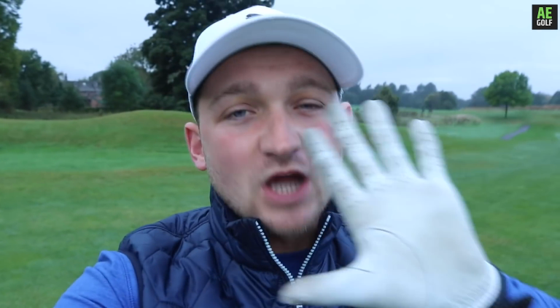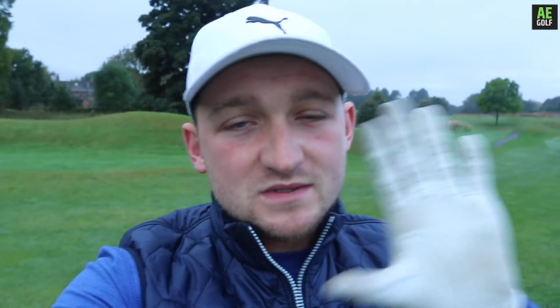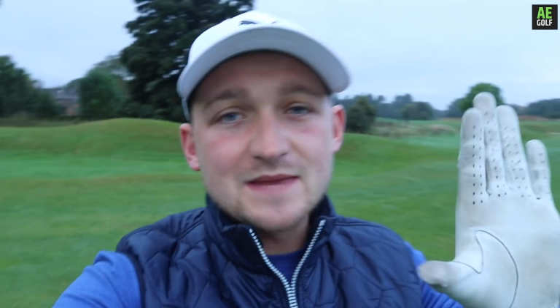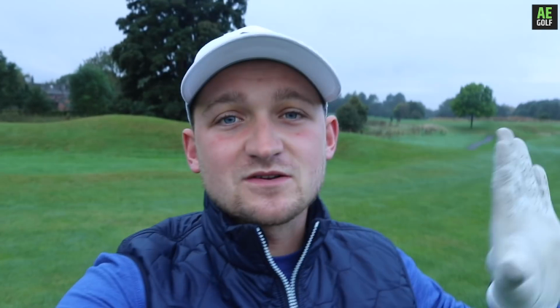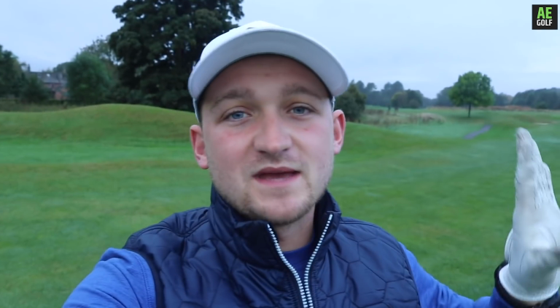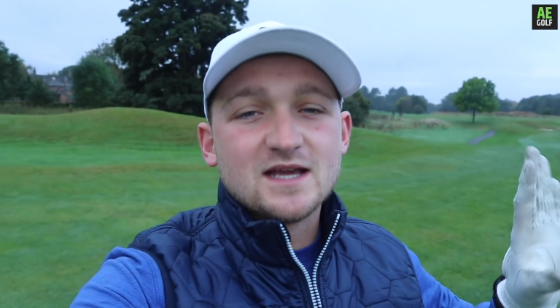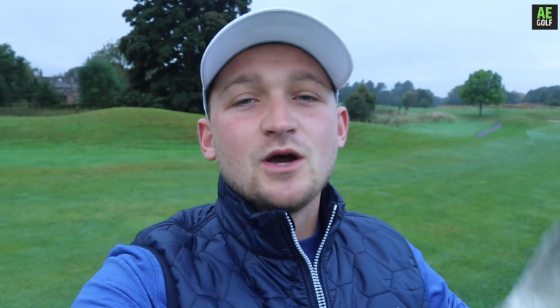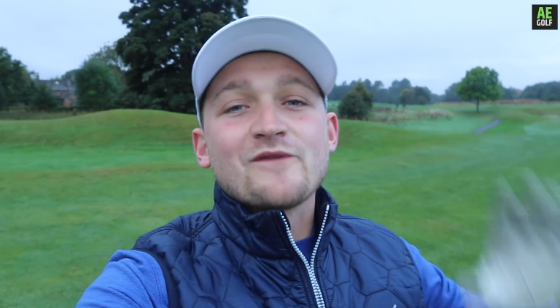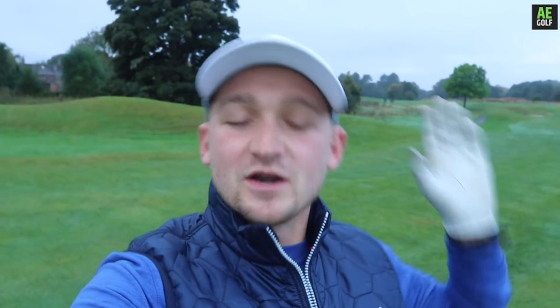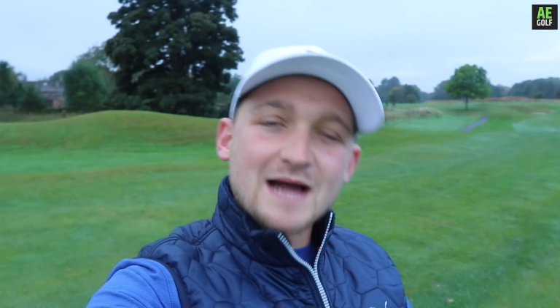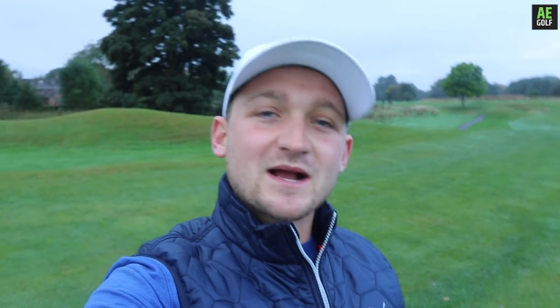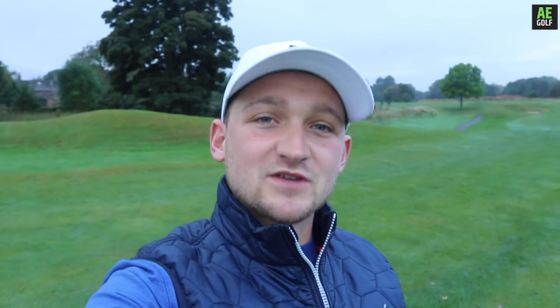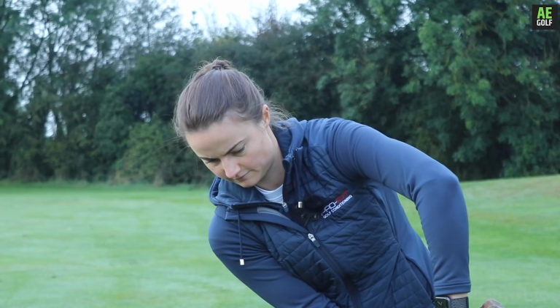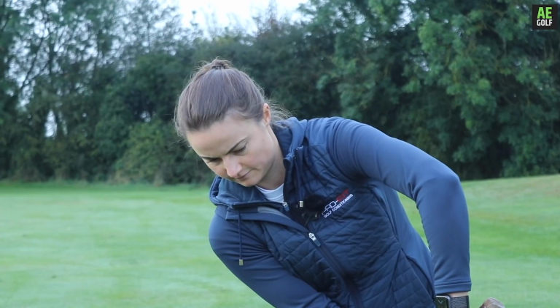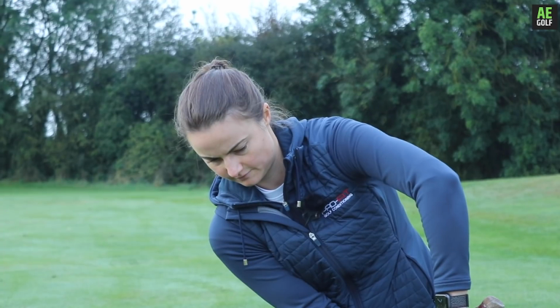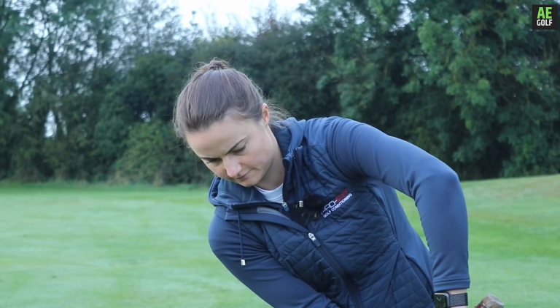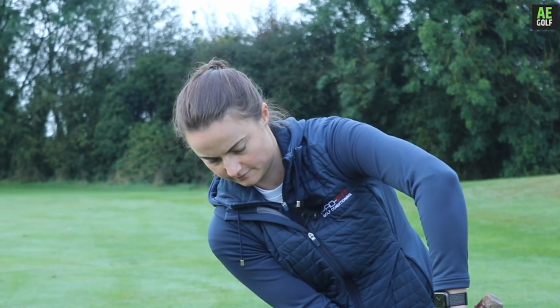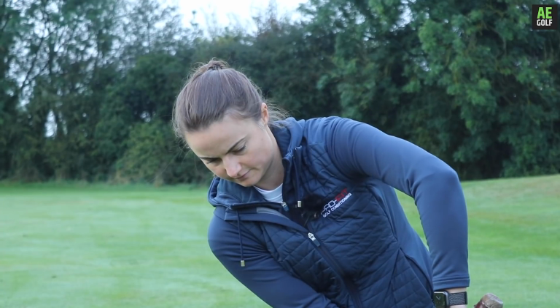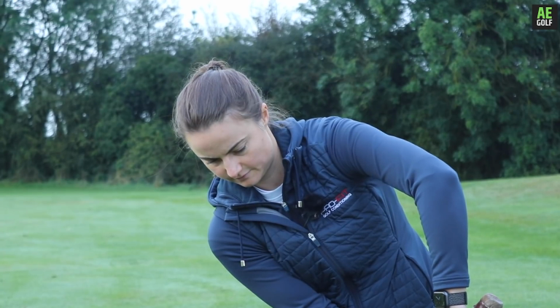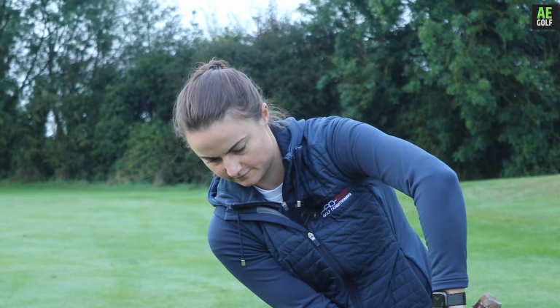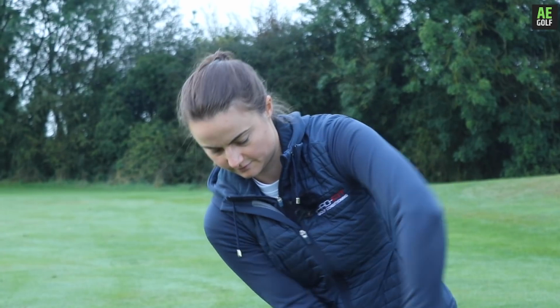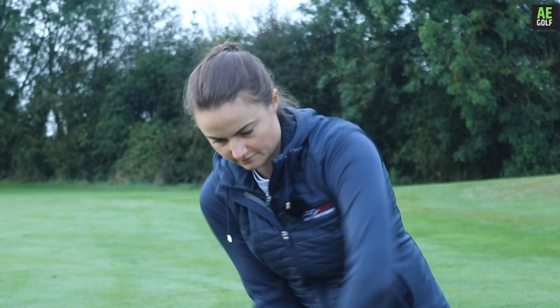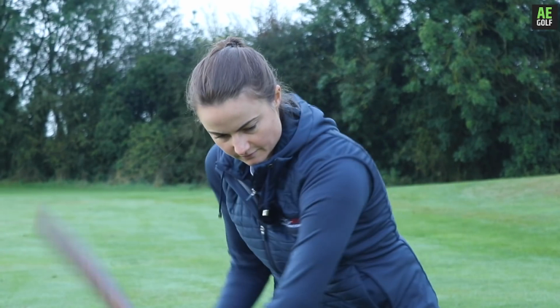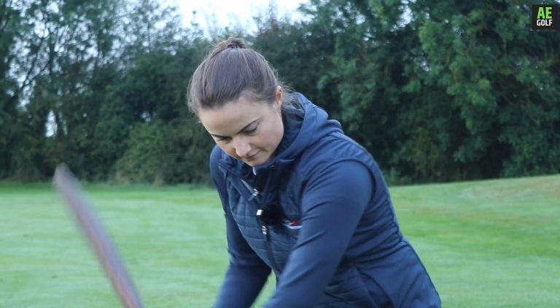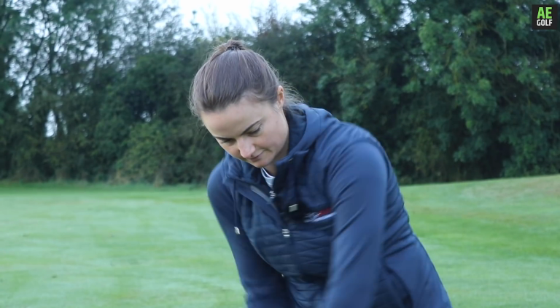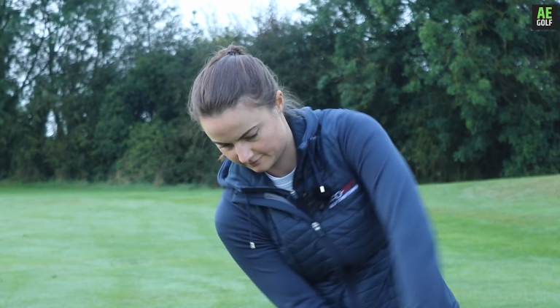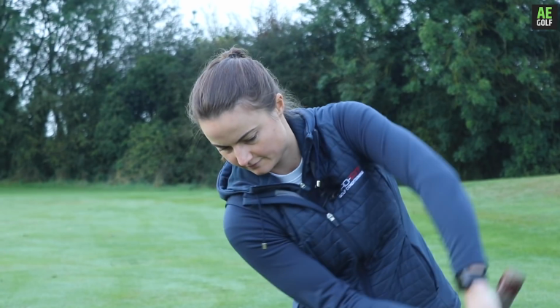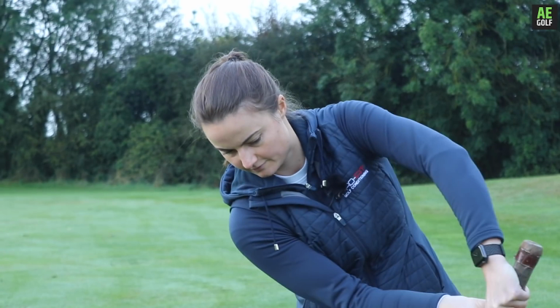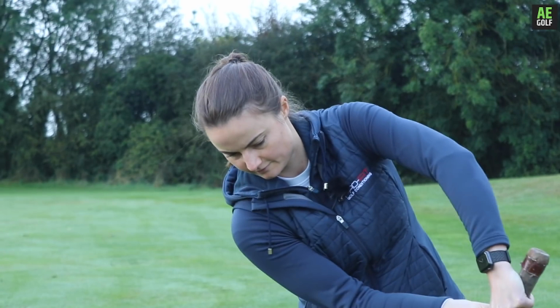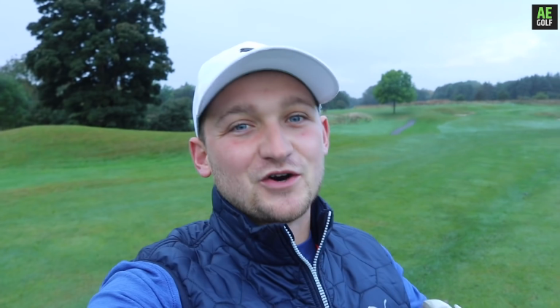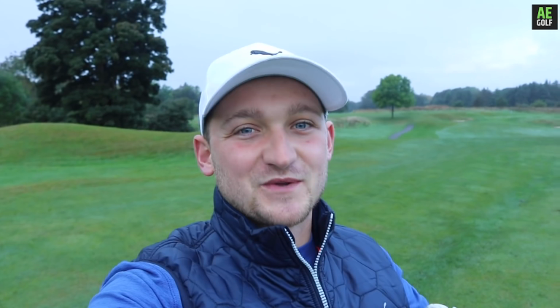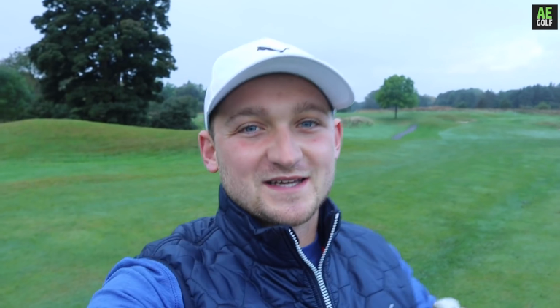Don't take this from me. We've got Nat back on the channel and we're going to be talking about the role of the shoulders in the golf swing.